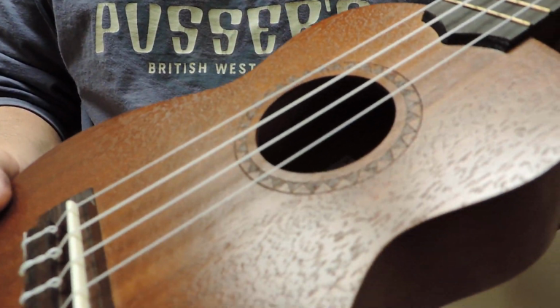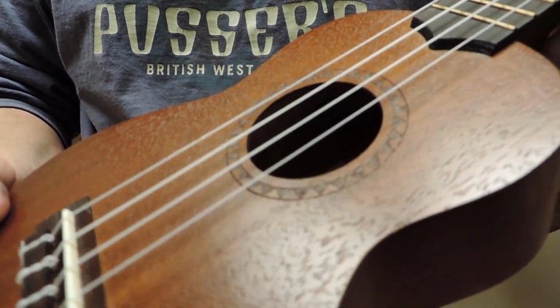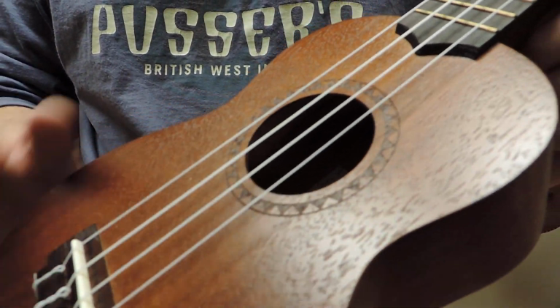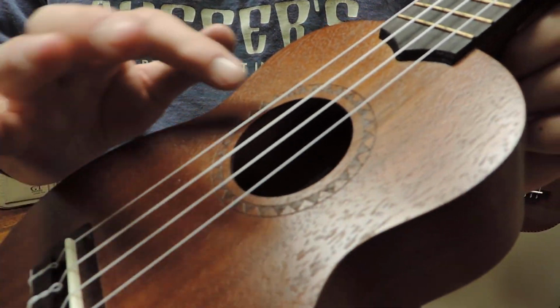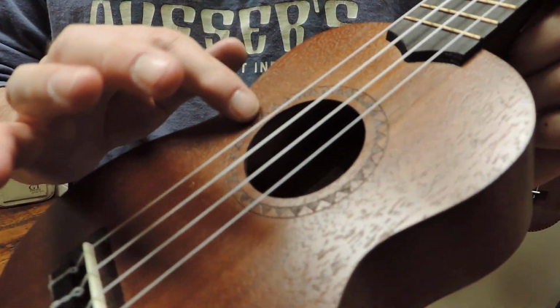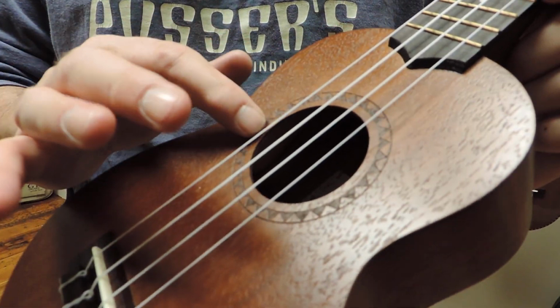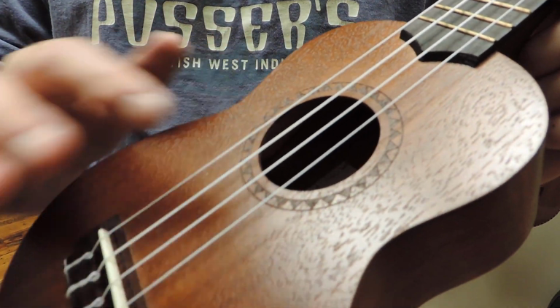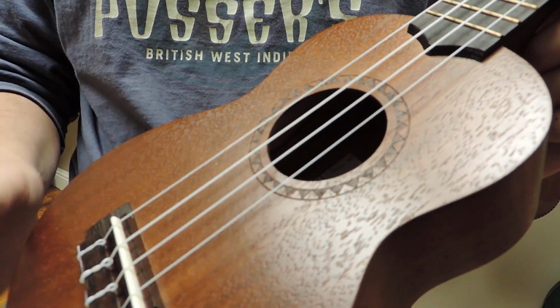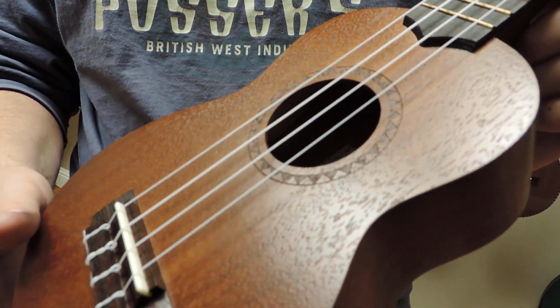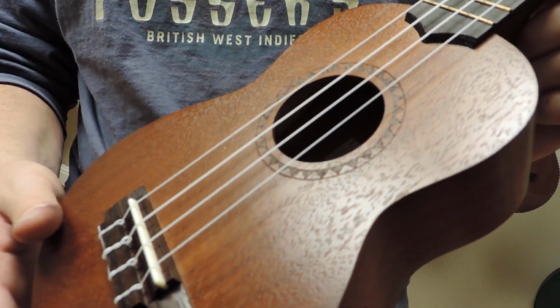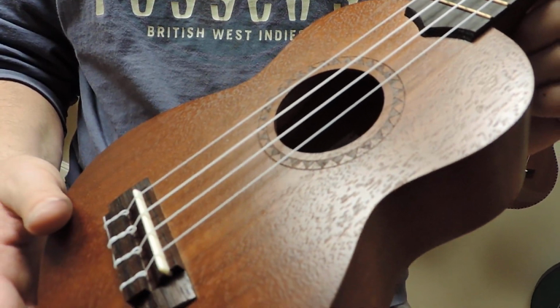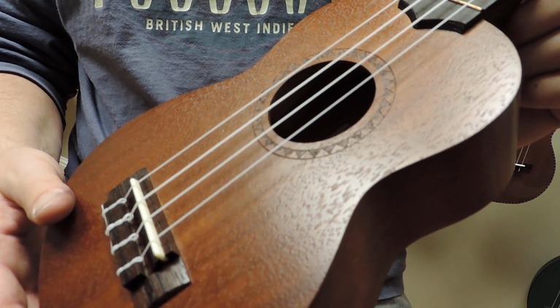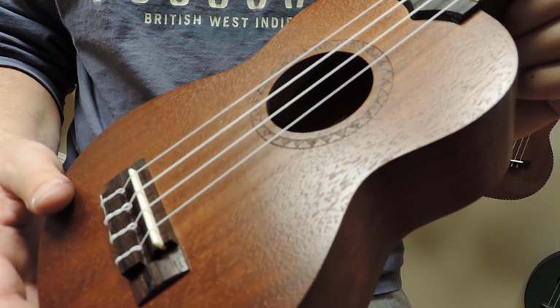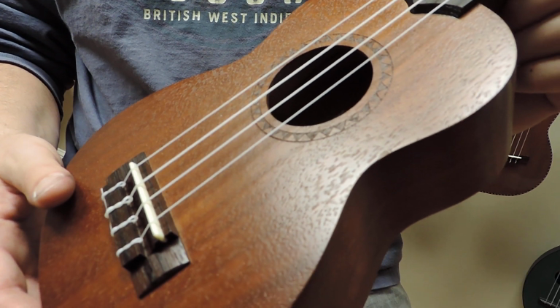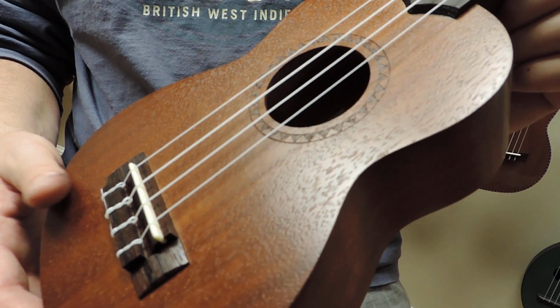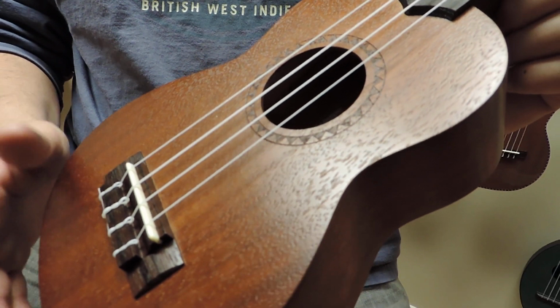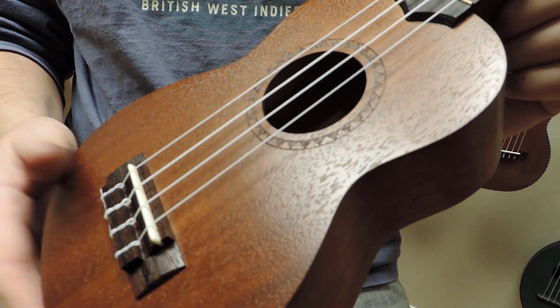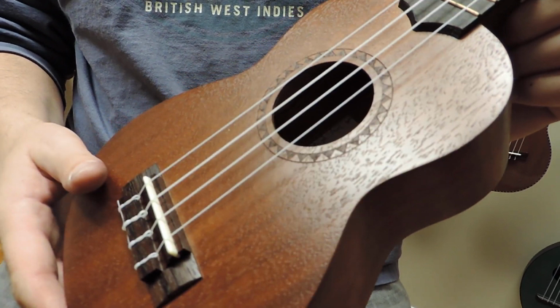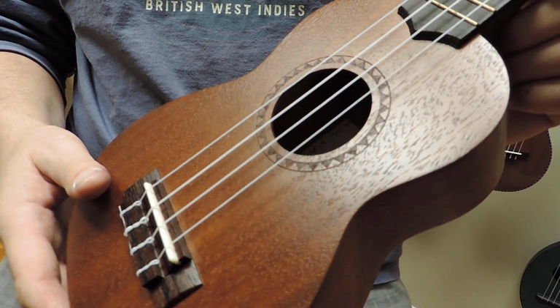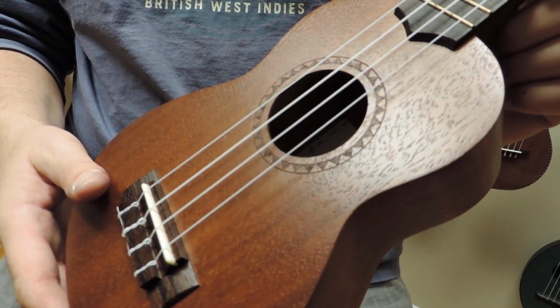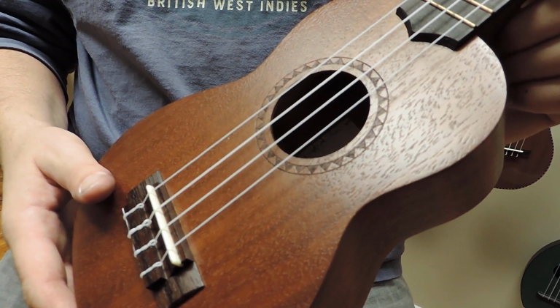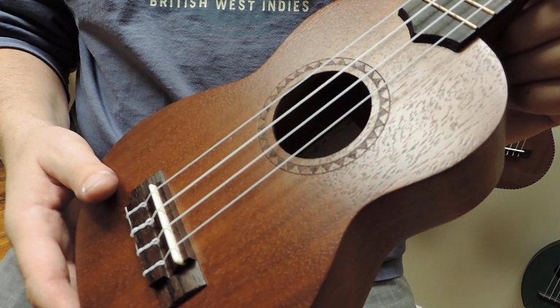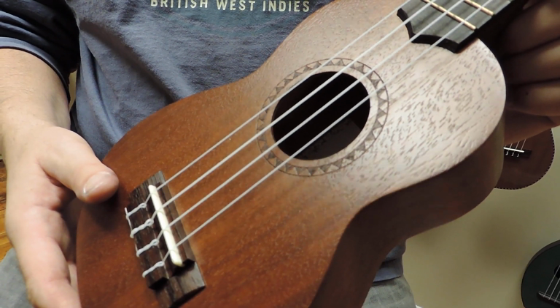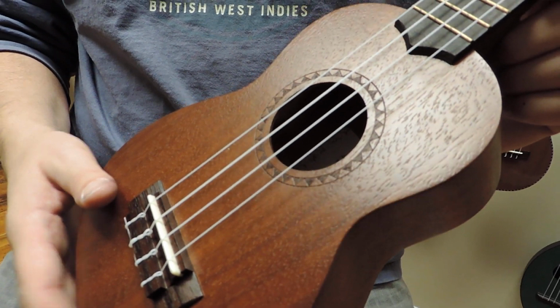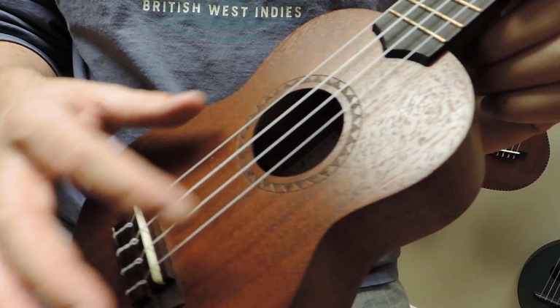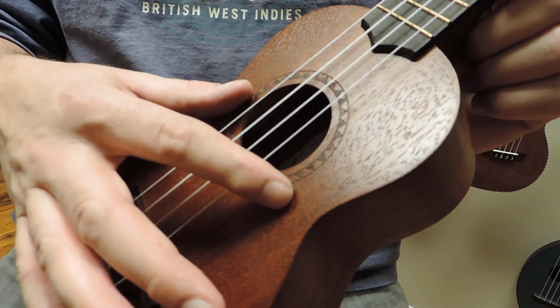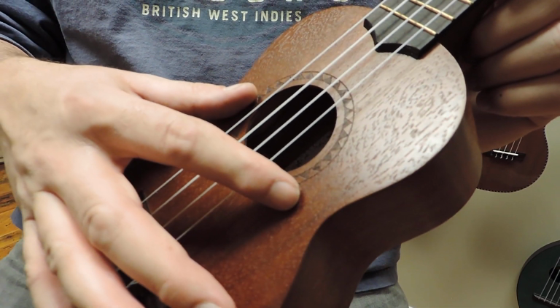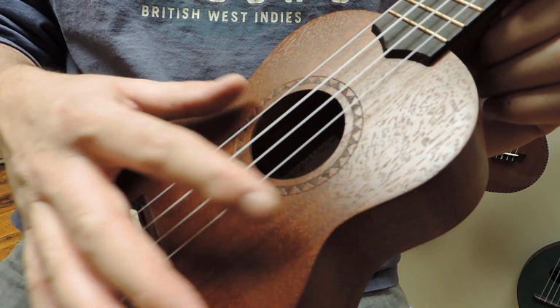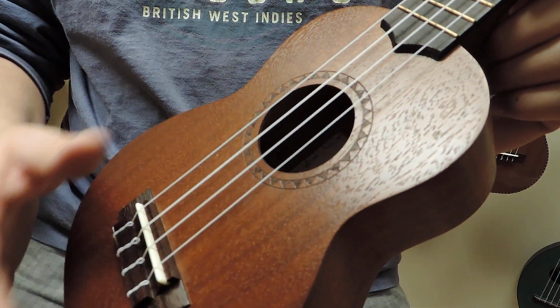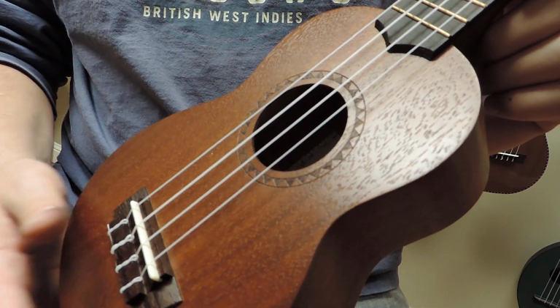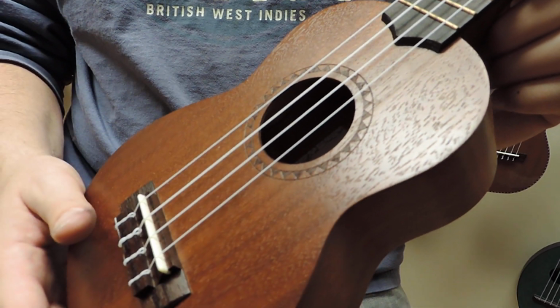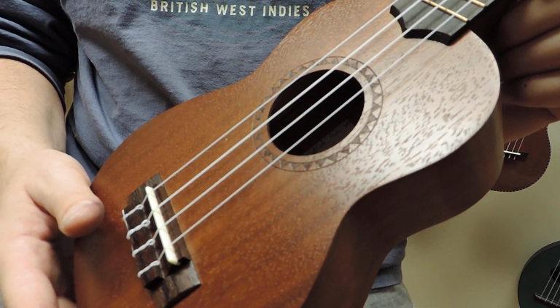Really cool looking, kind of looks like a sun, and still a great instrument, just a different rosette than before.